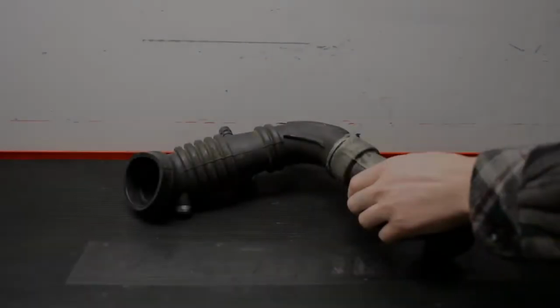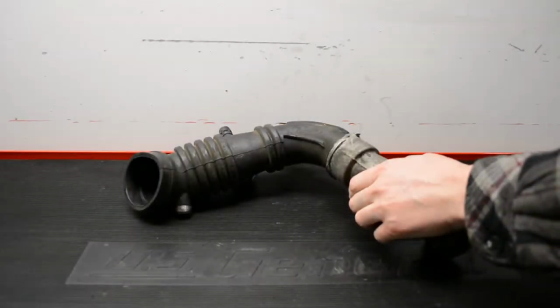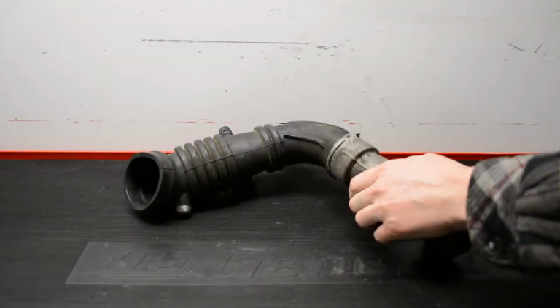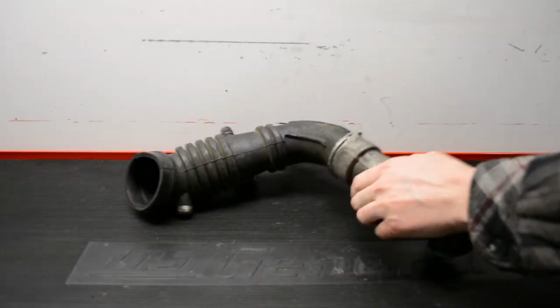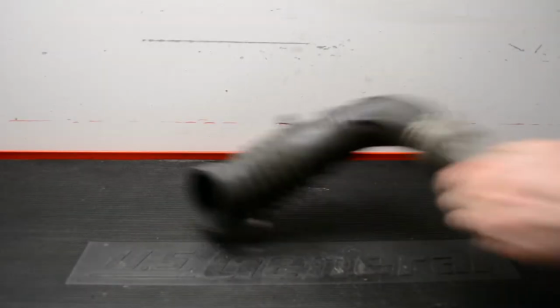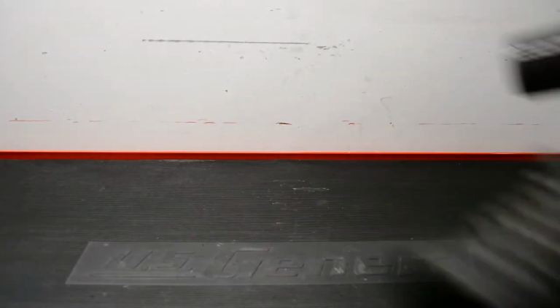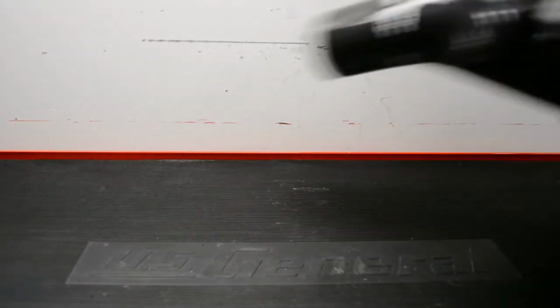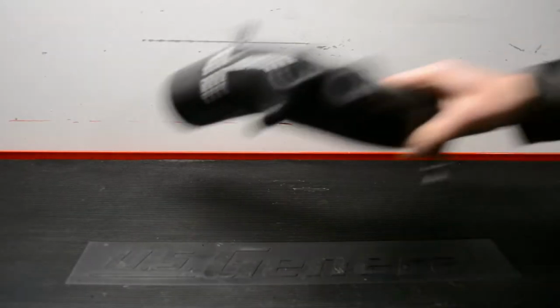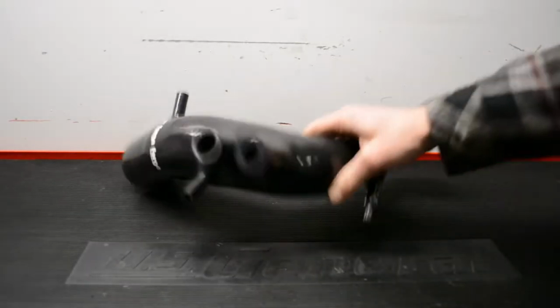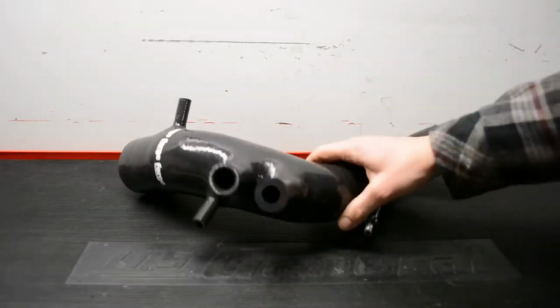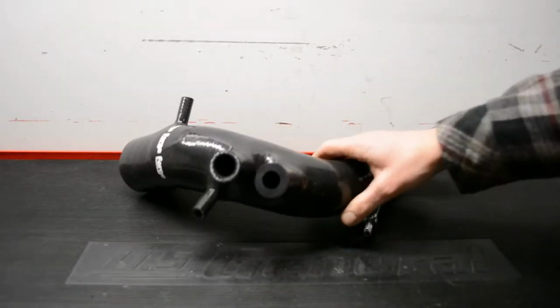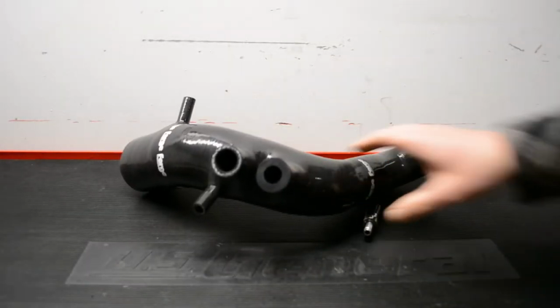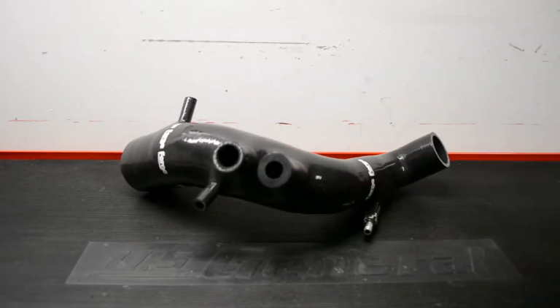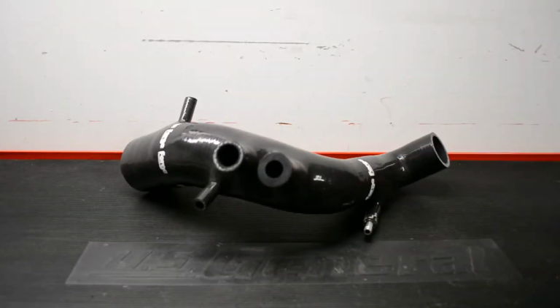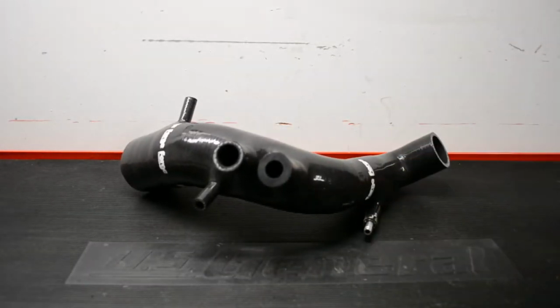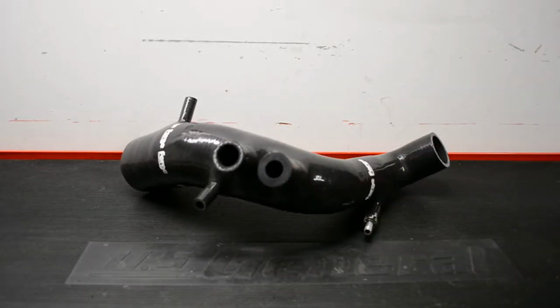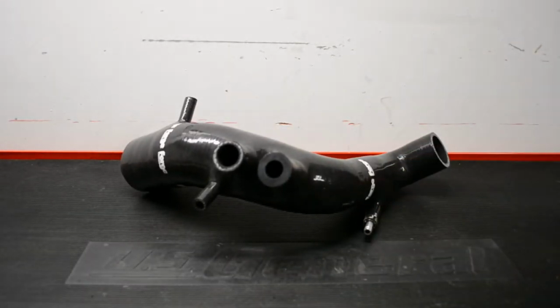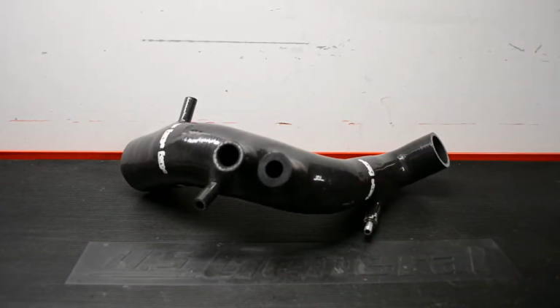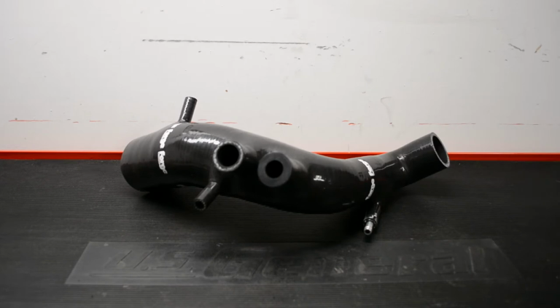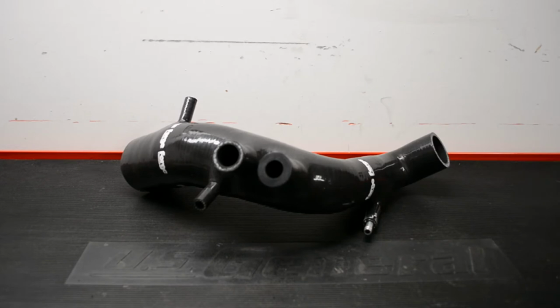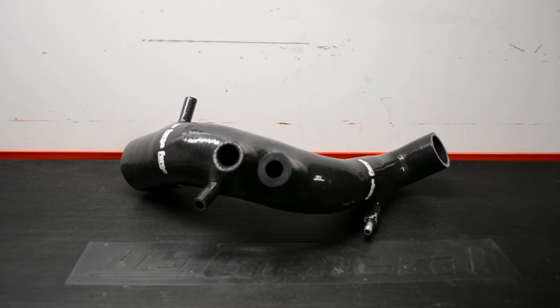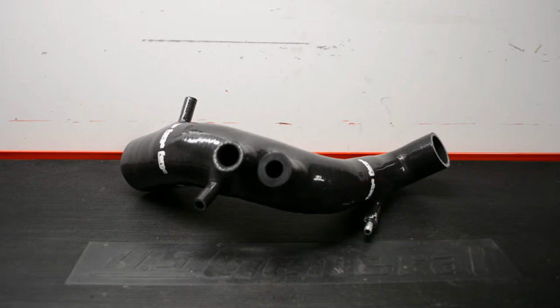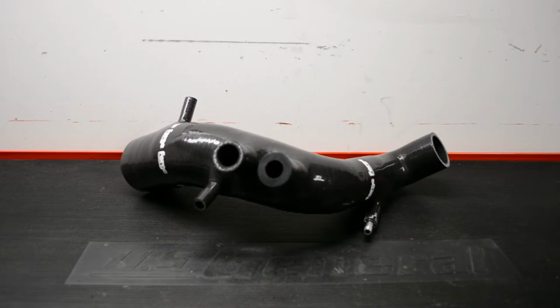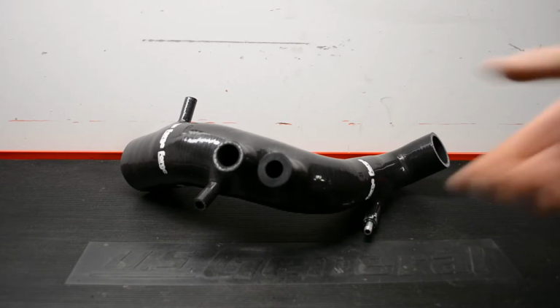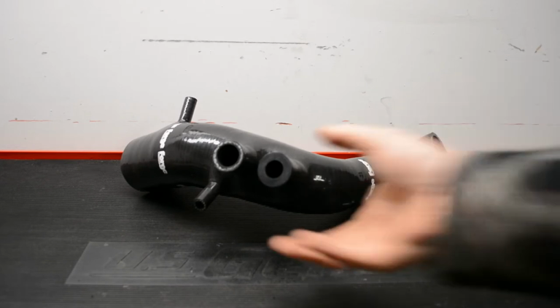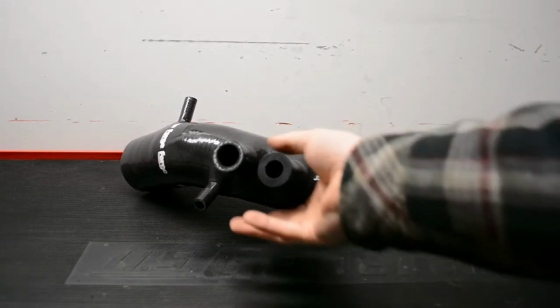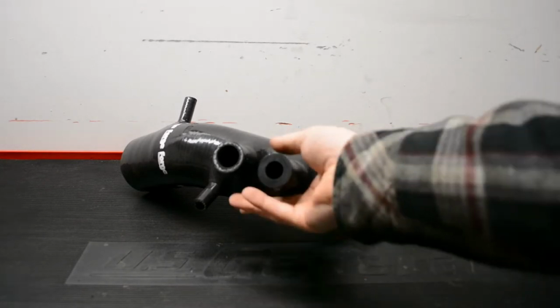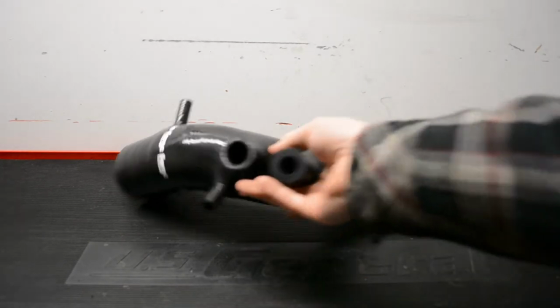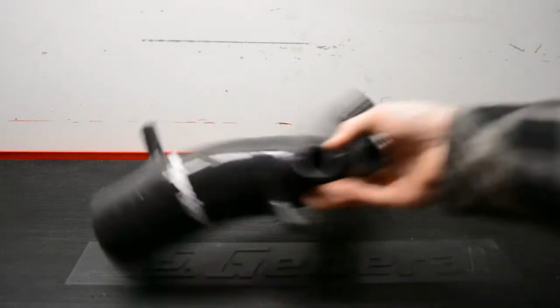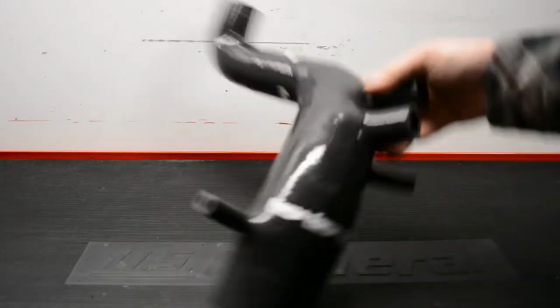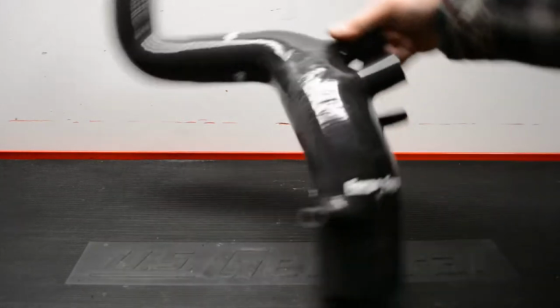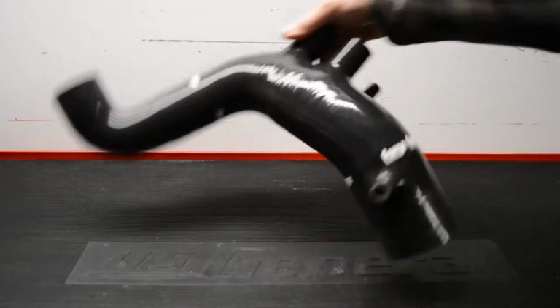Hi everybody, welcome back to Steve's Garage. Today I'm going to be installing a forged turbo inlet pipe on a Mark IV 1.8T.